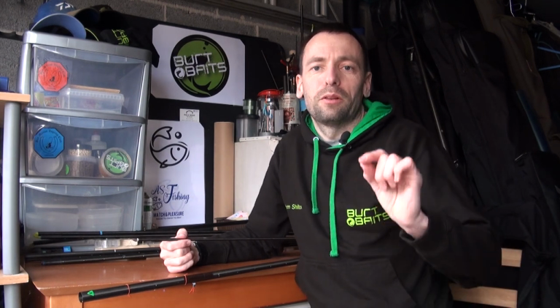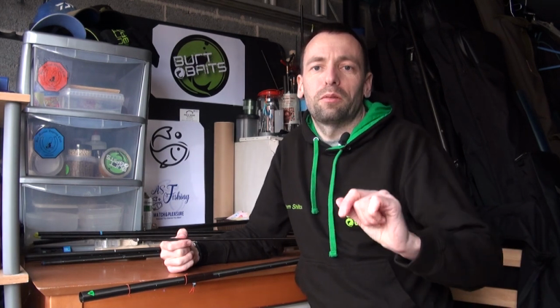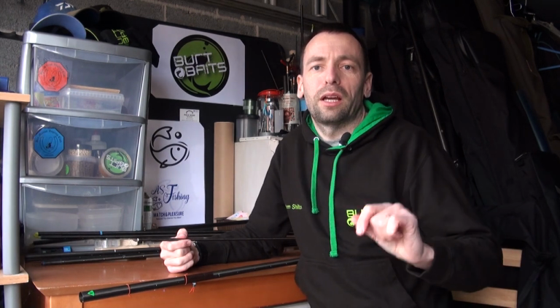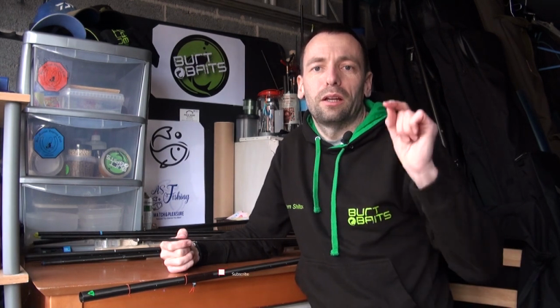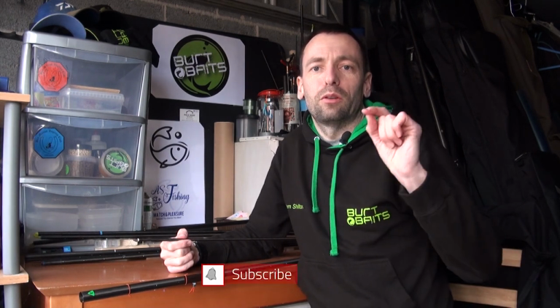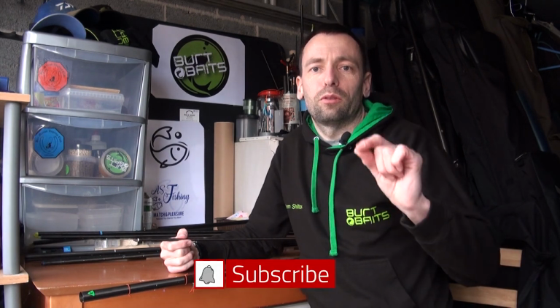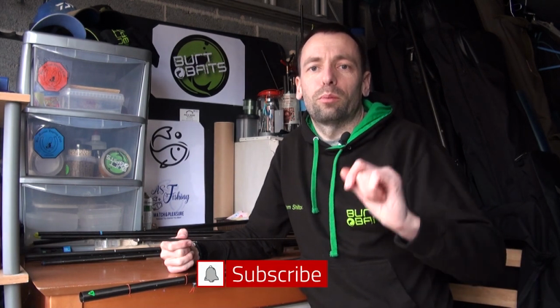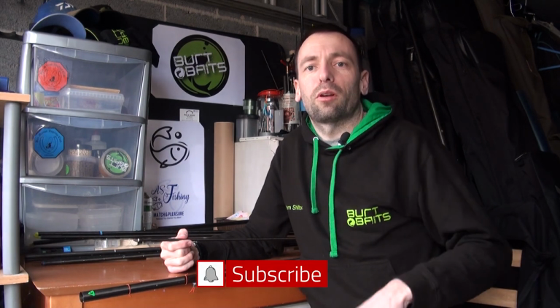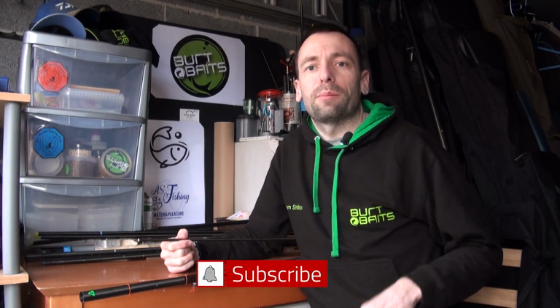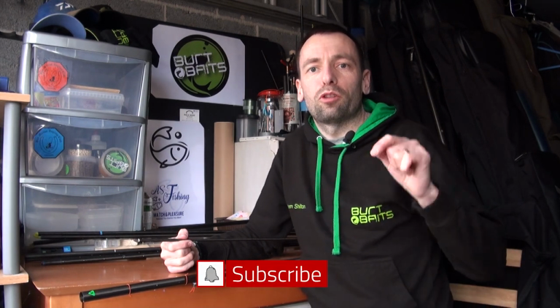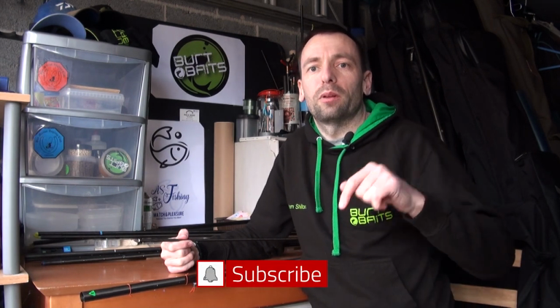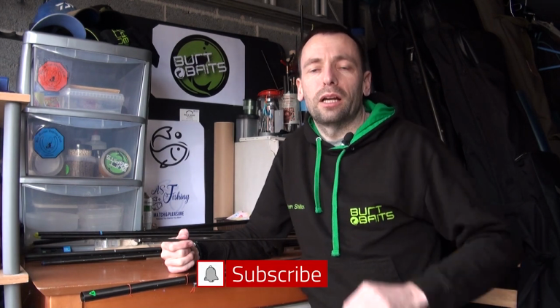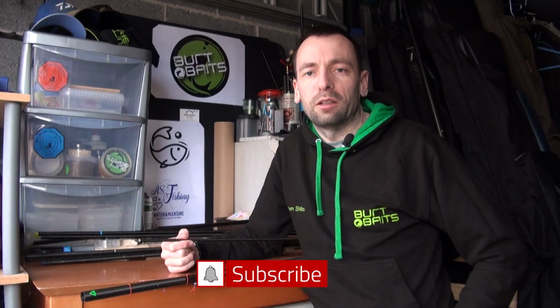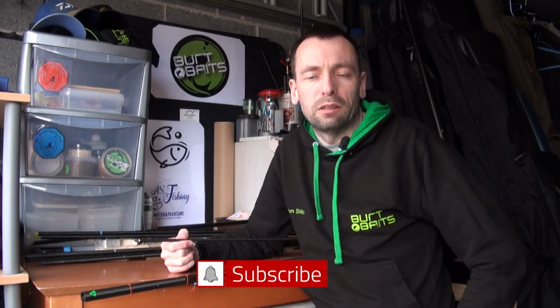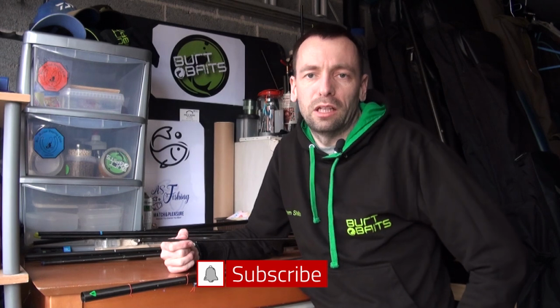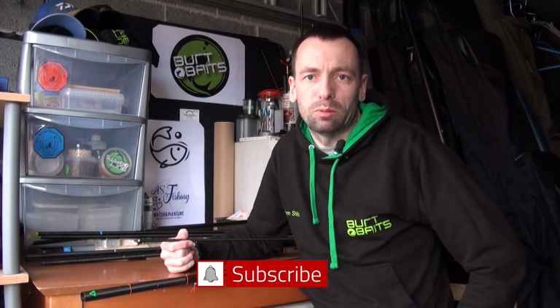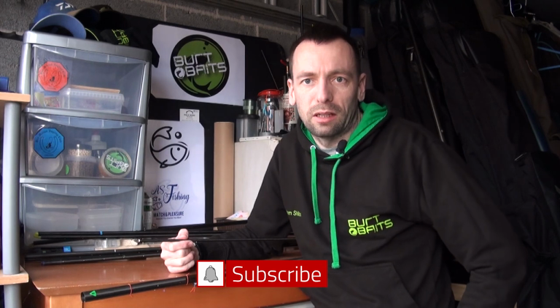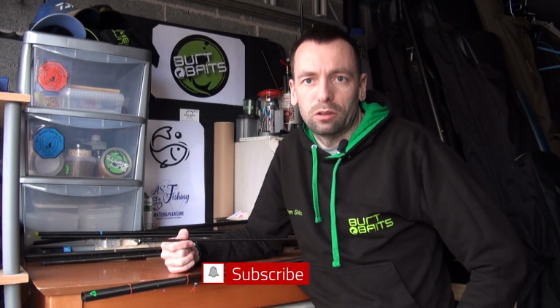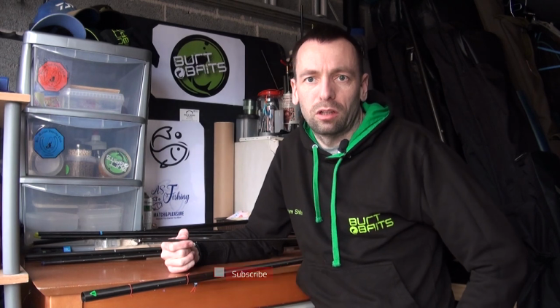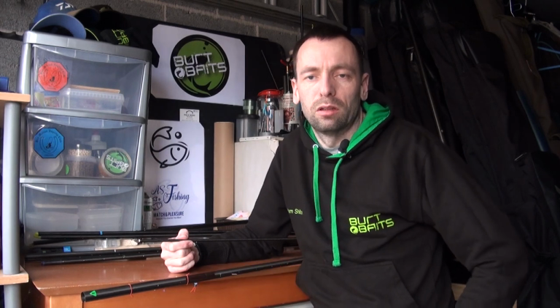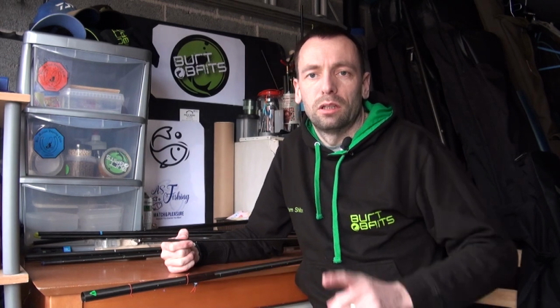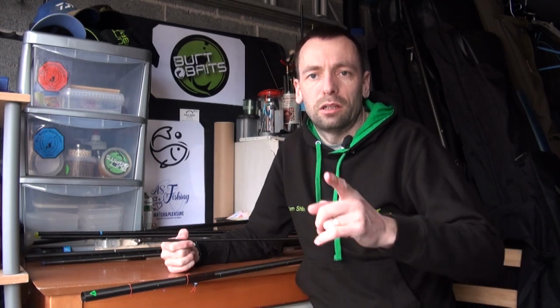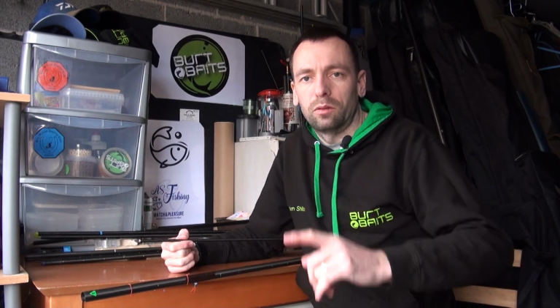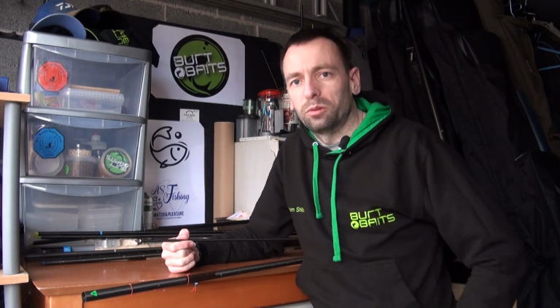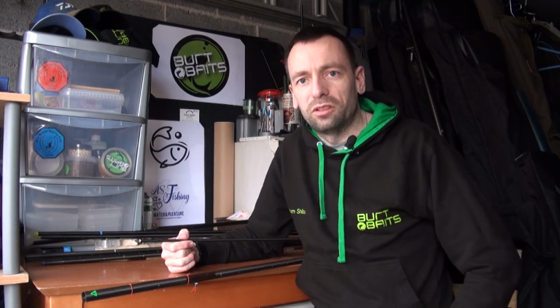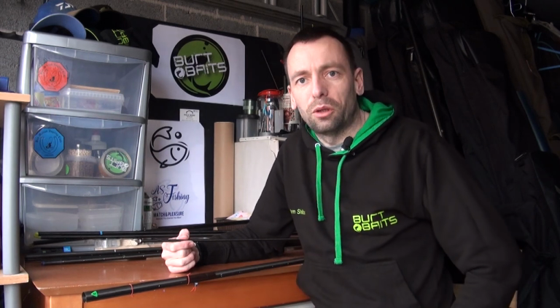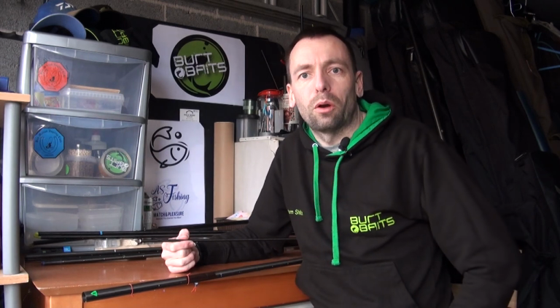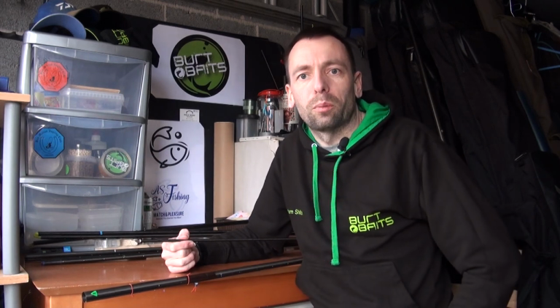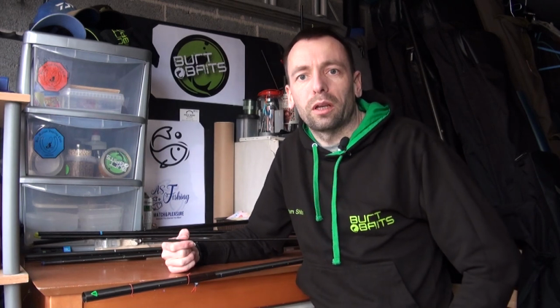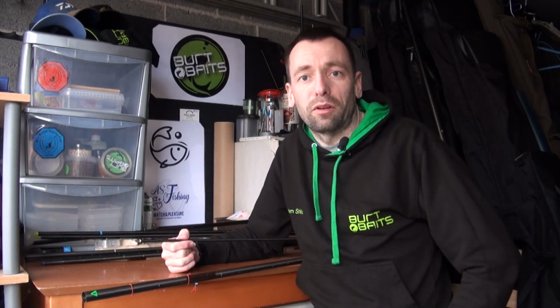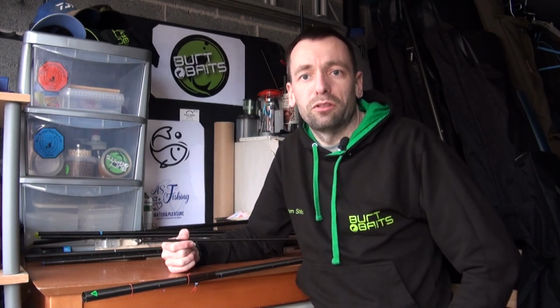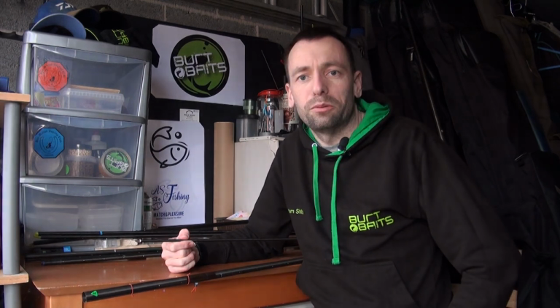Don't forget to subscribe and drop a like - it really helps us out on the channel. I look forward to seeing you on the bank very soon.